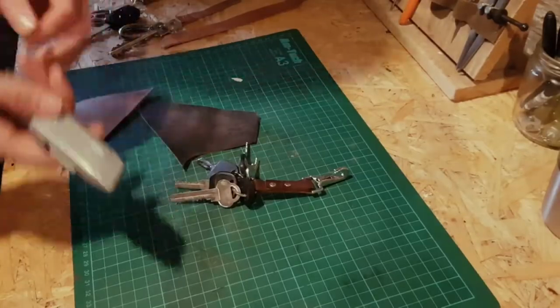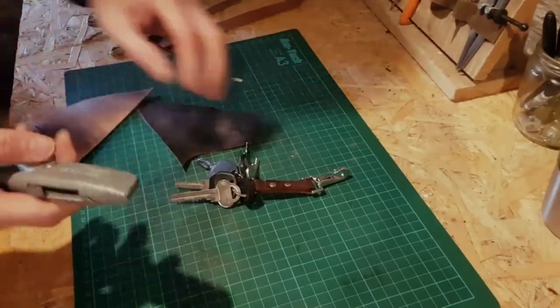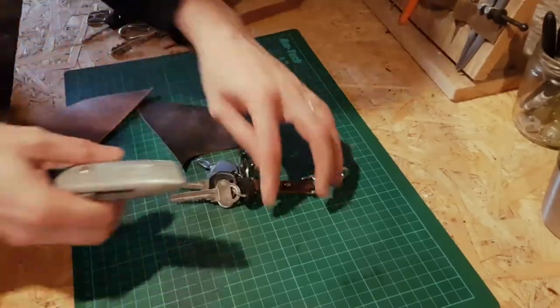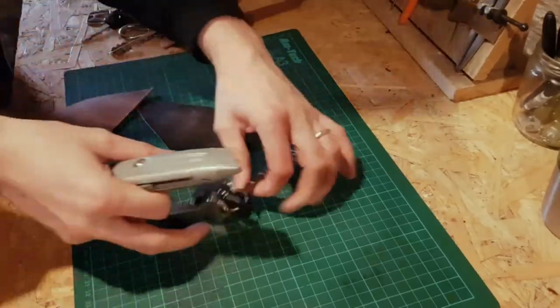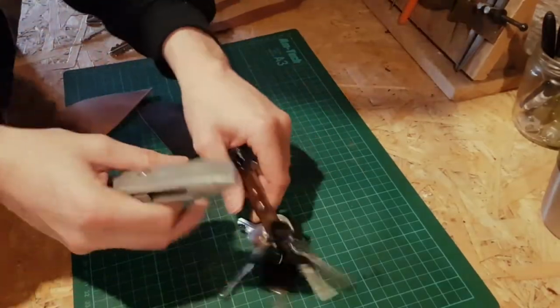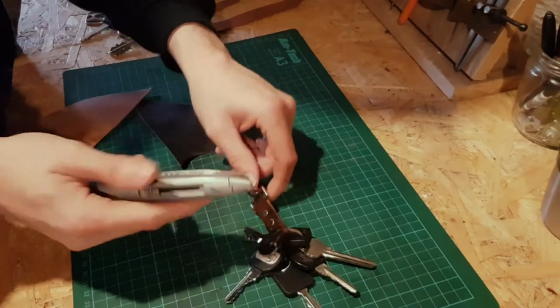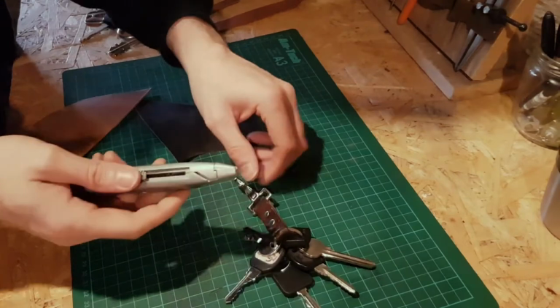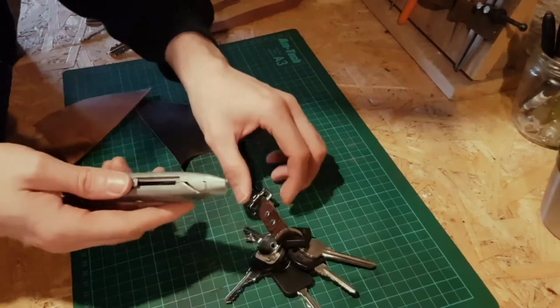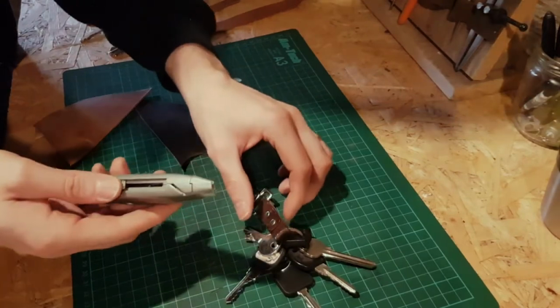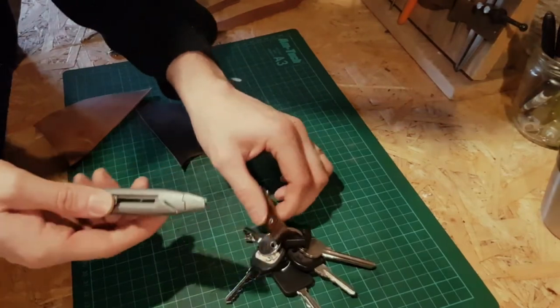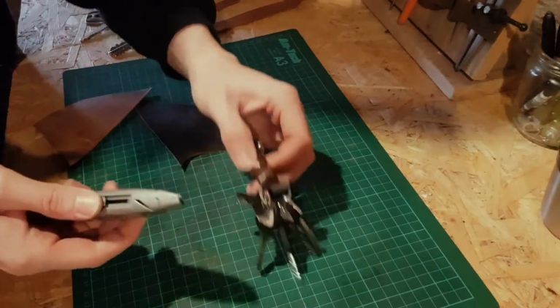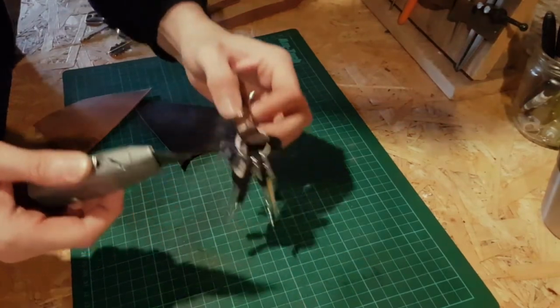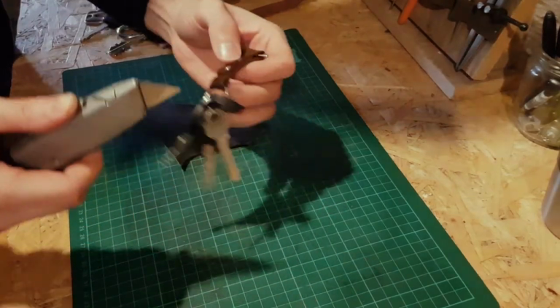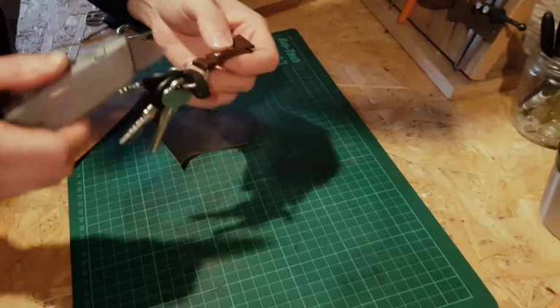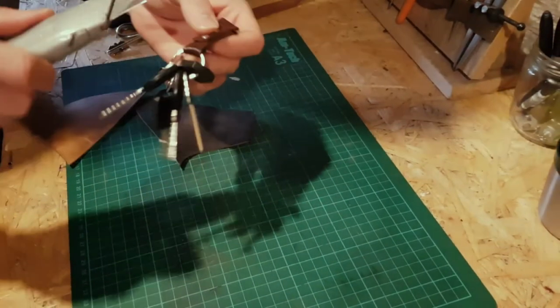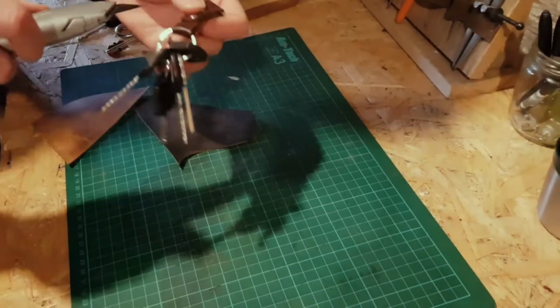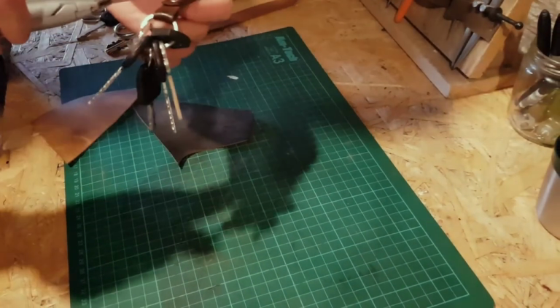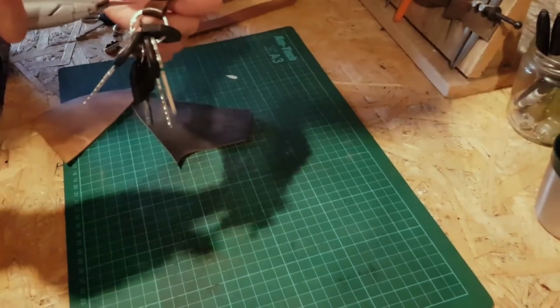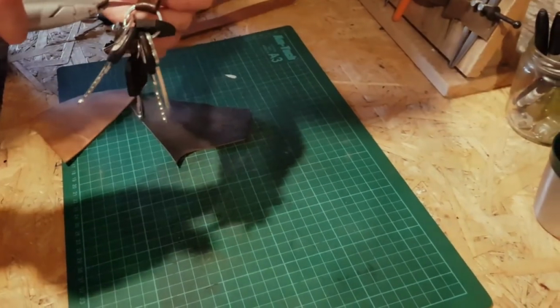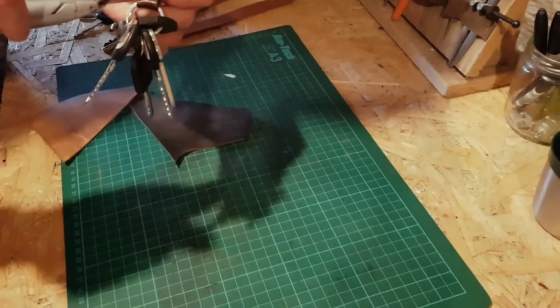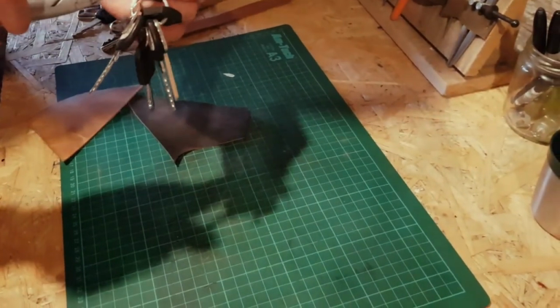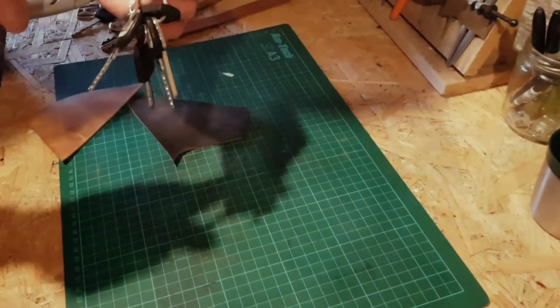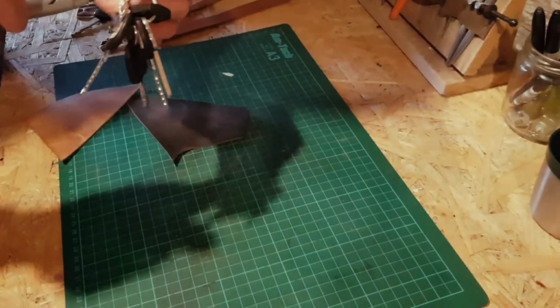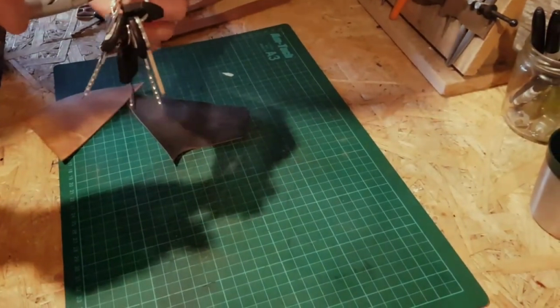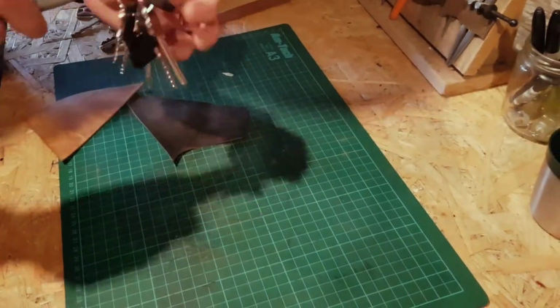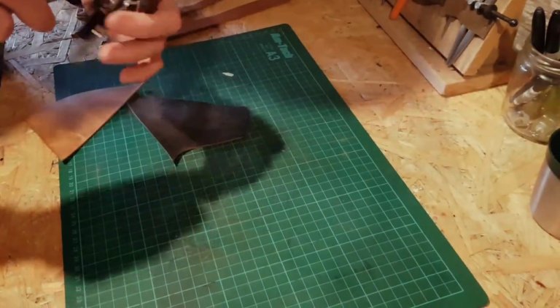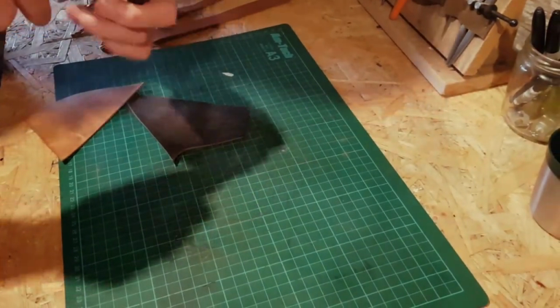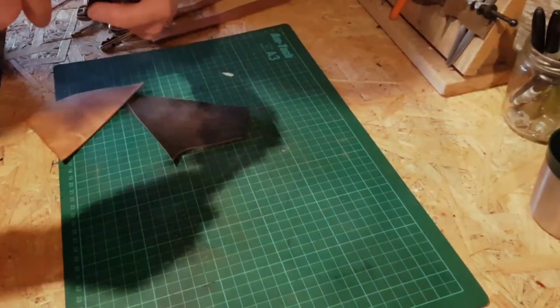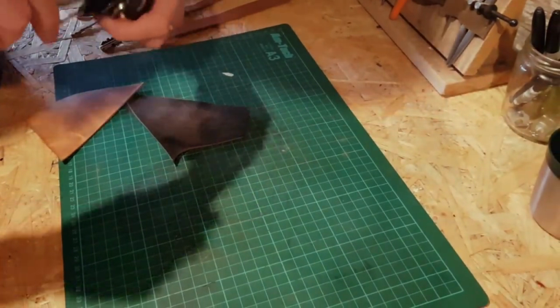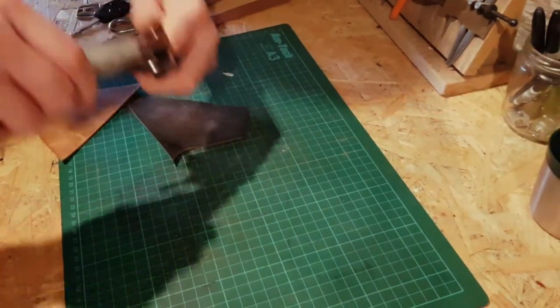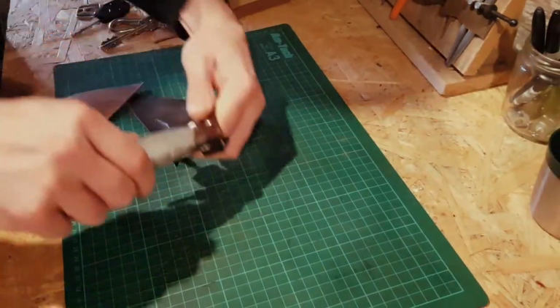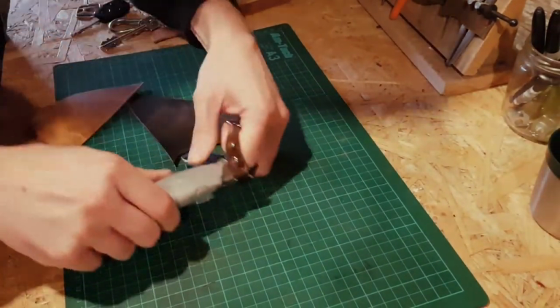I'm having to do this on my phone because I forgot my tripod, so I don't know how good or bad this is going to look.